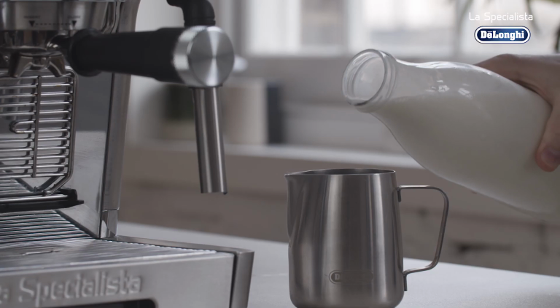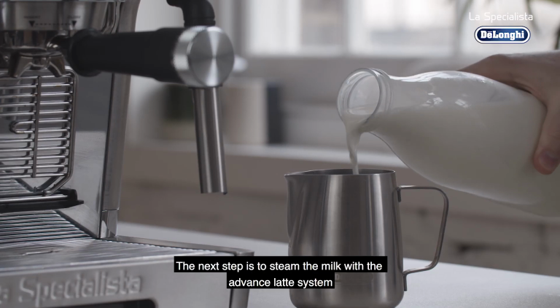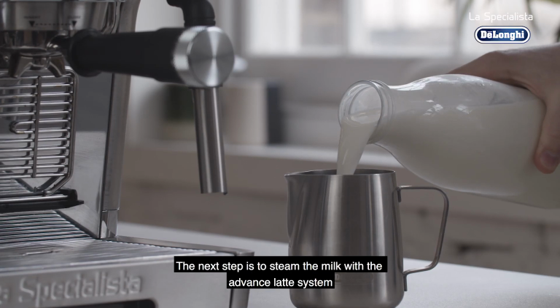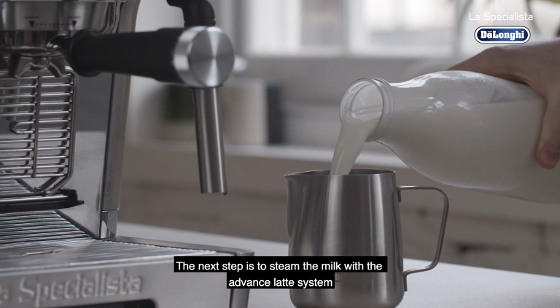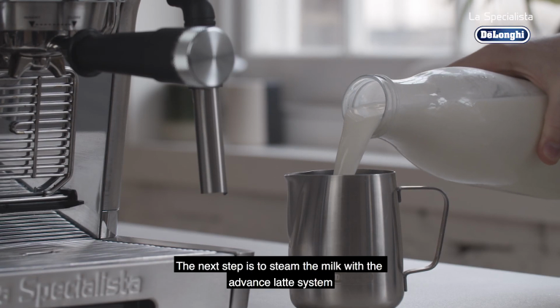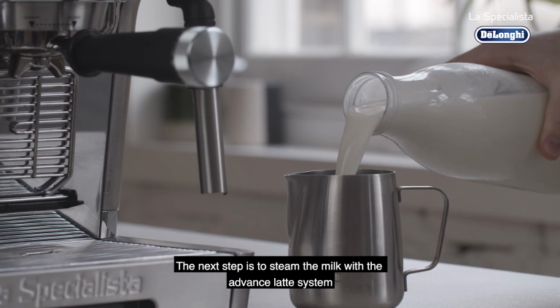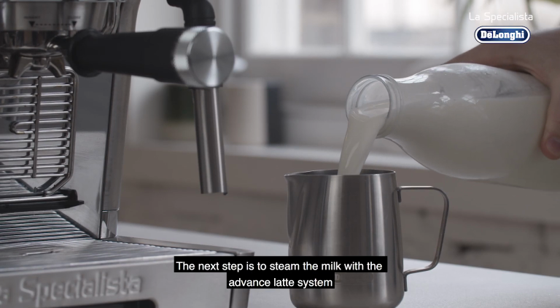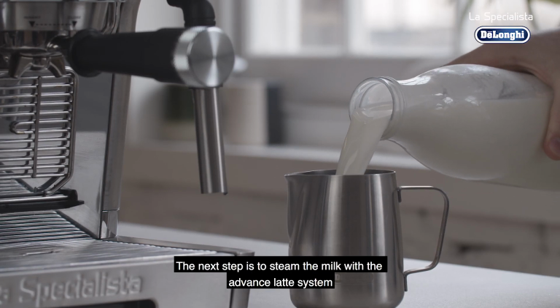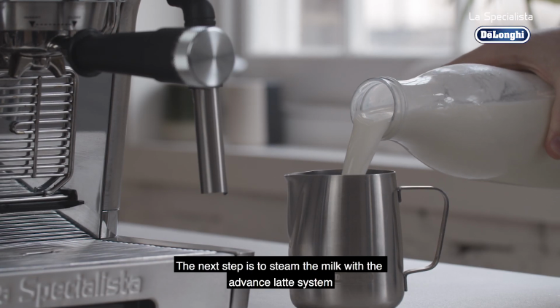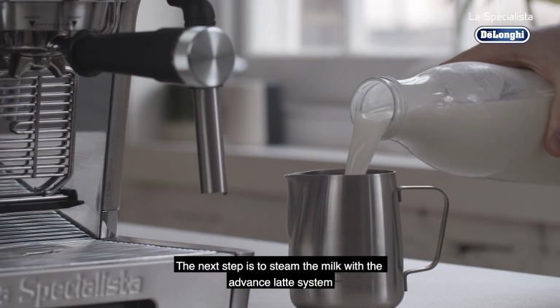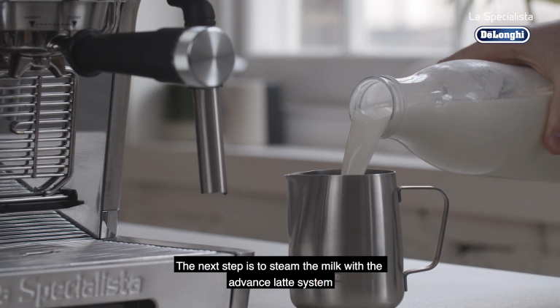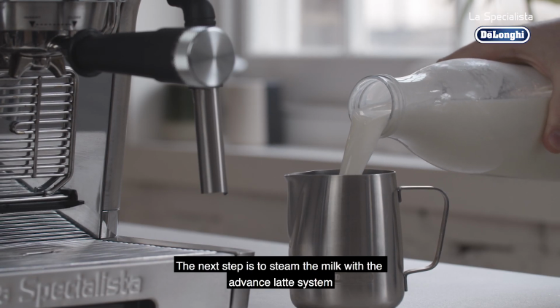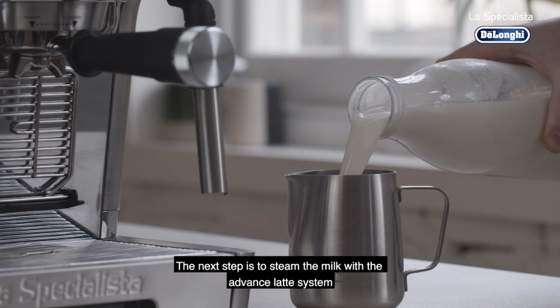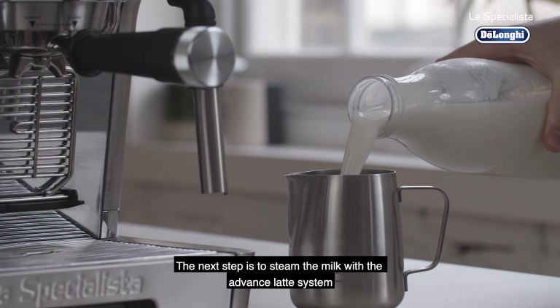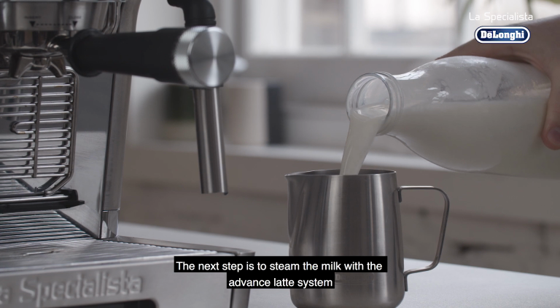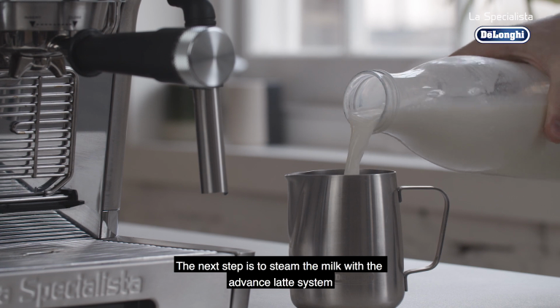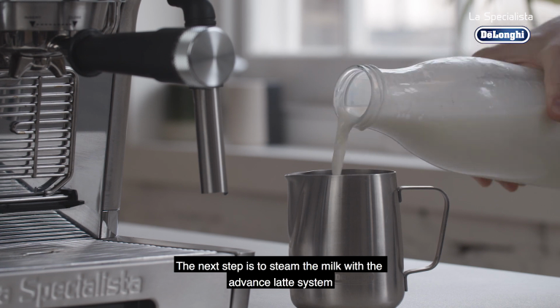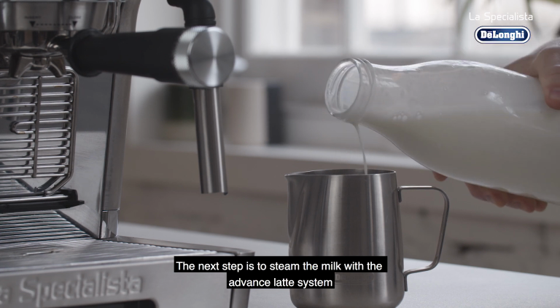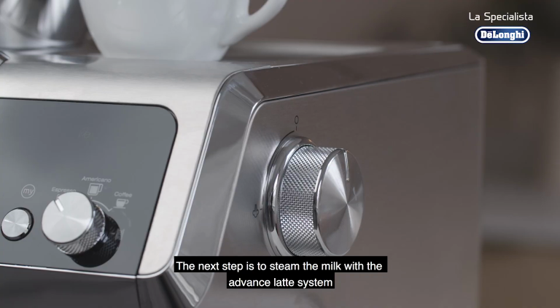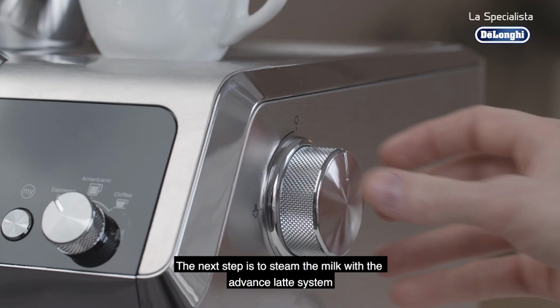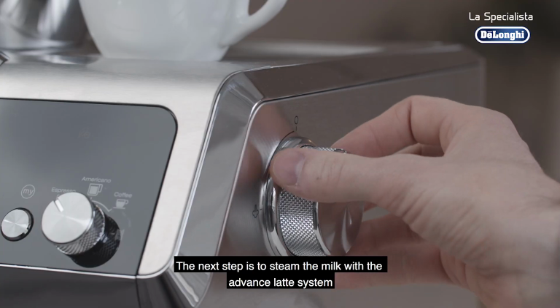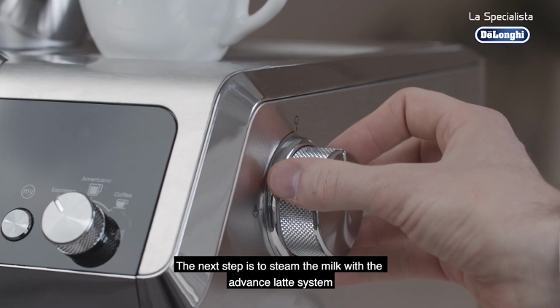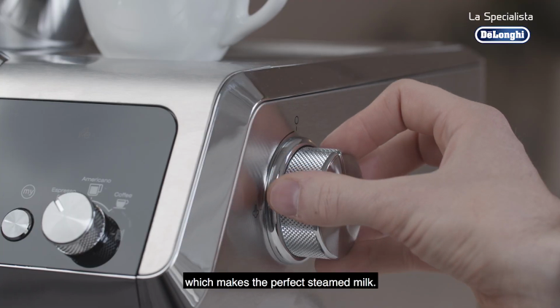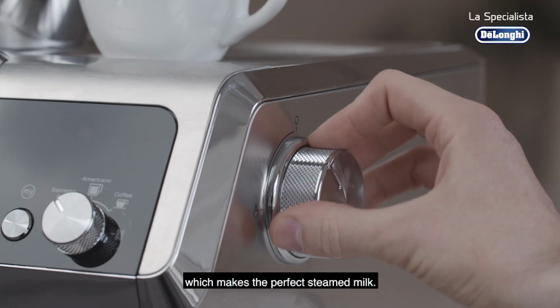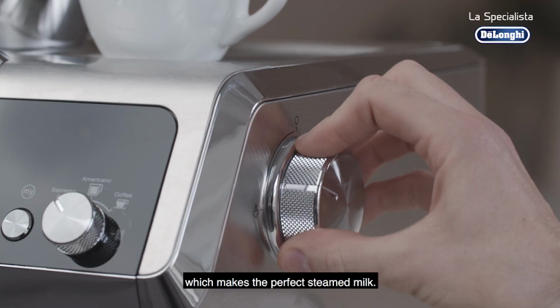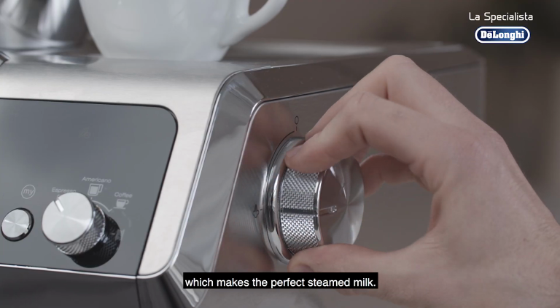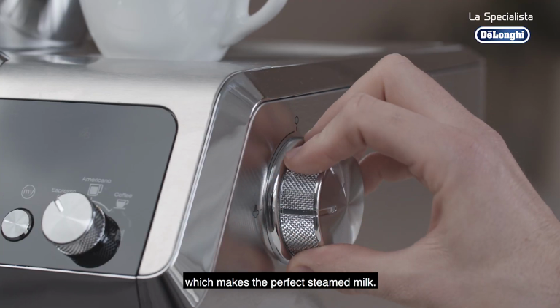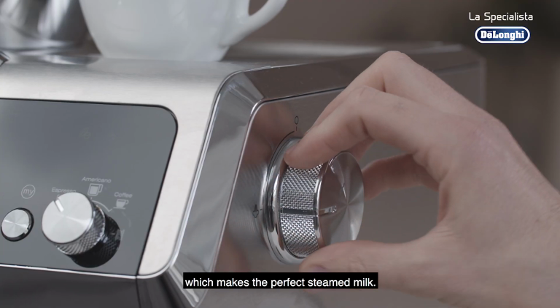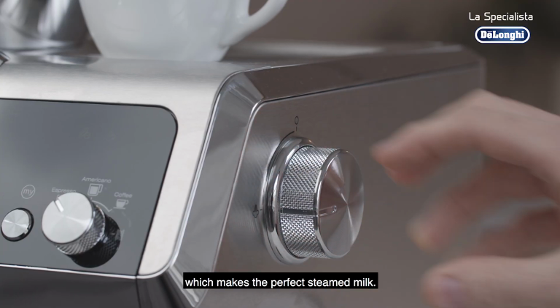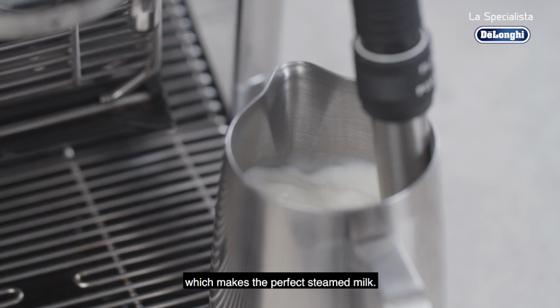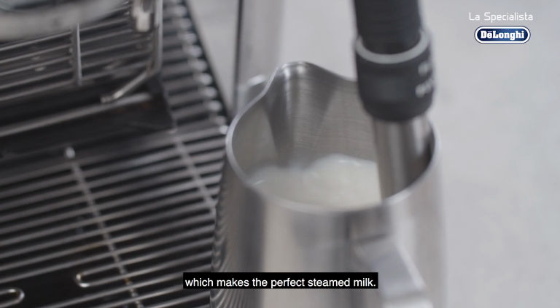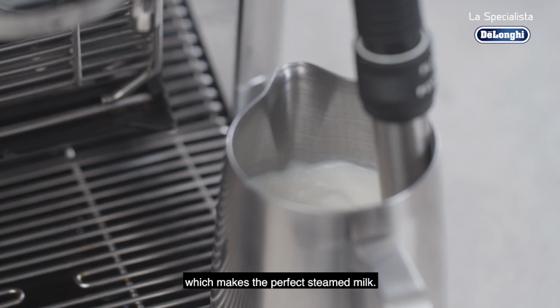The next step is to steam the milk with the advanced latte system, which makes the perfect steamed milk.